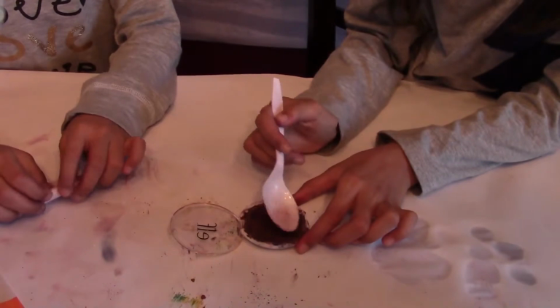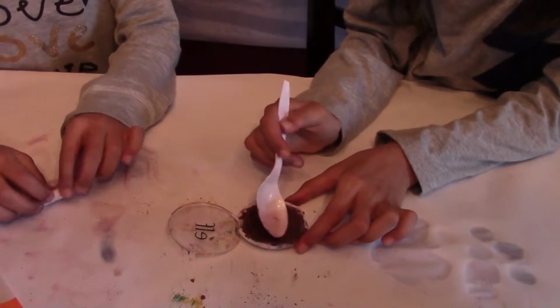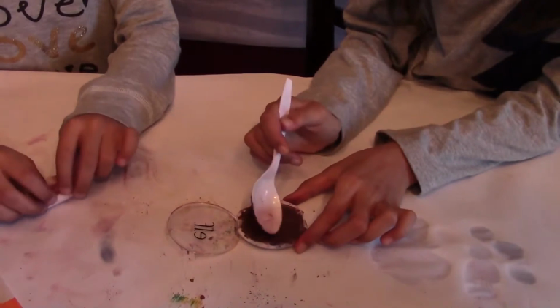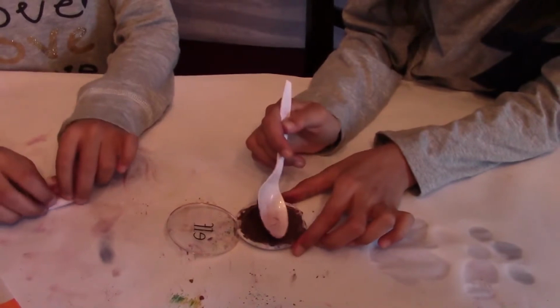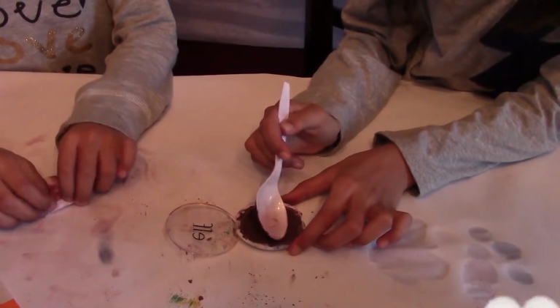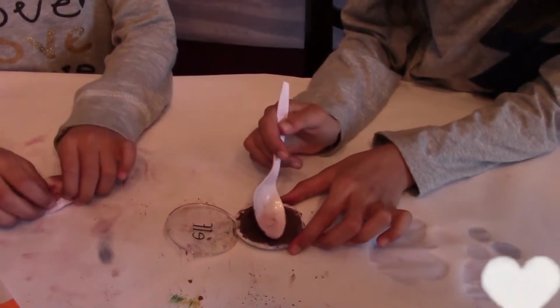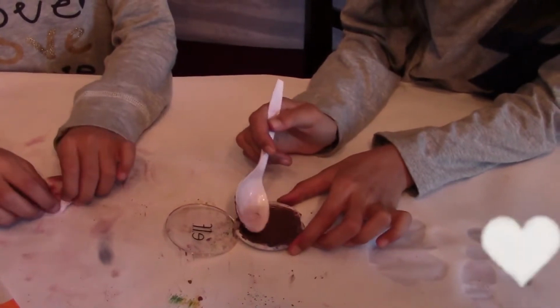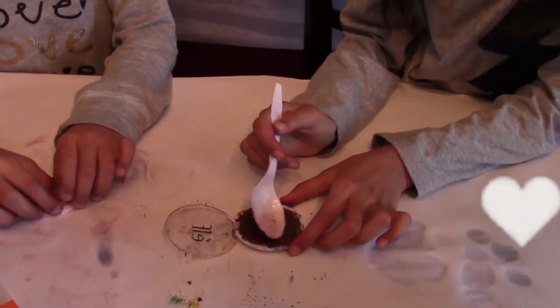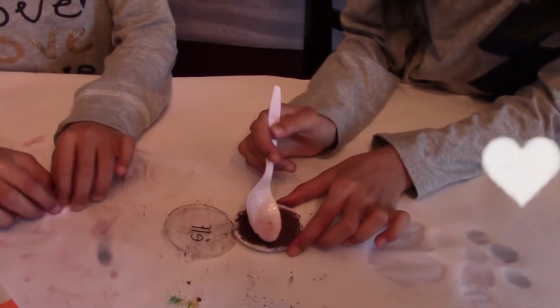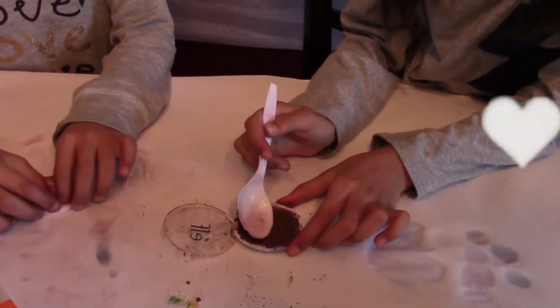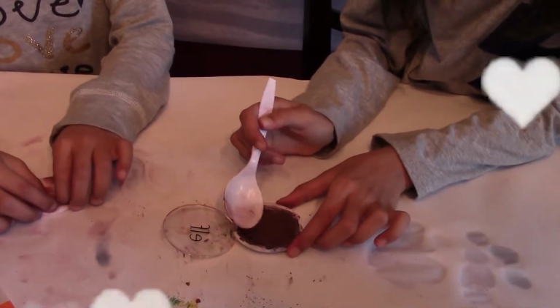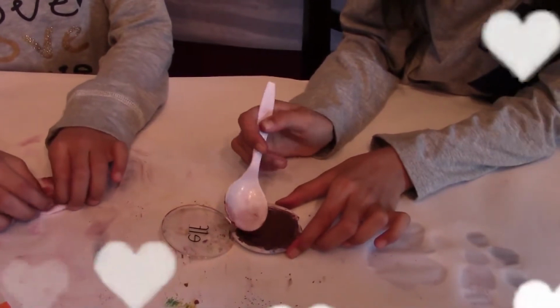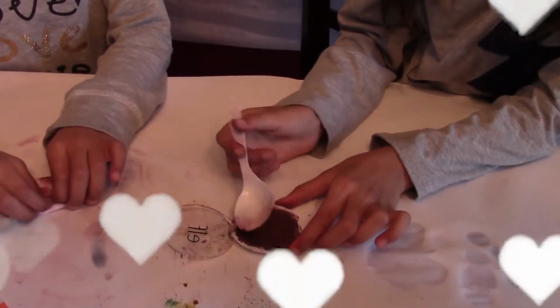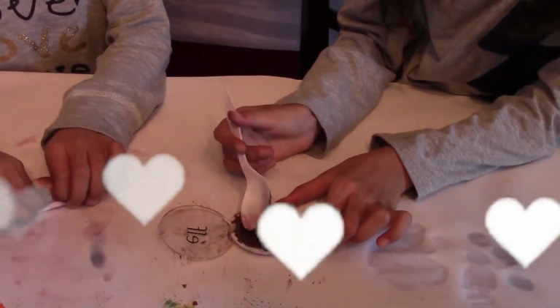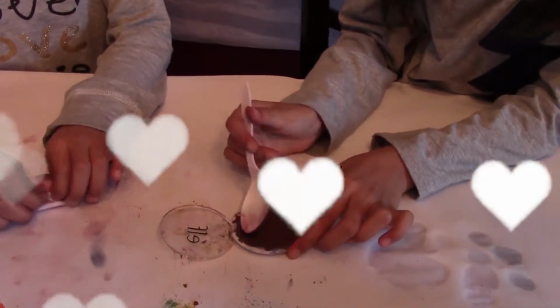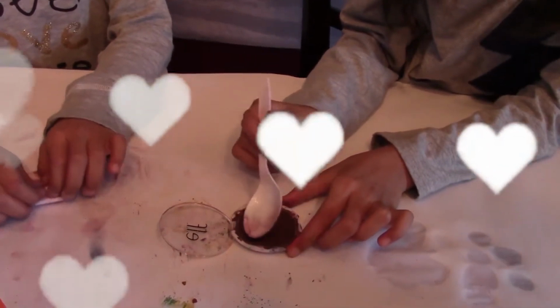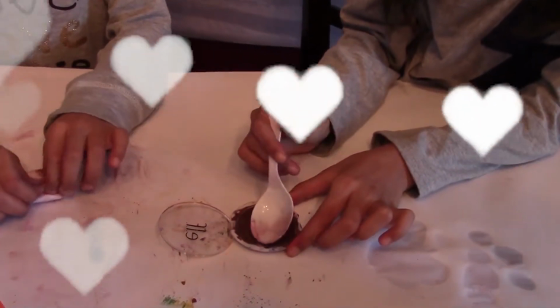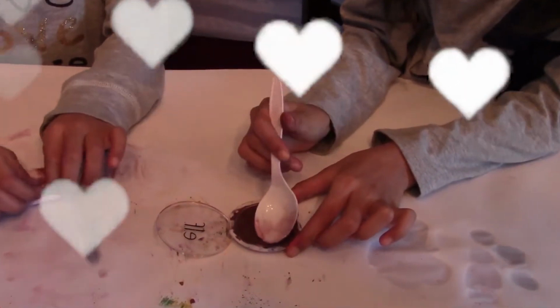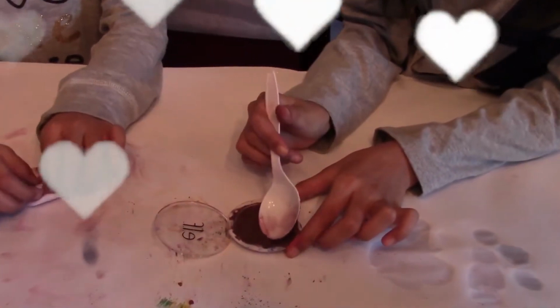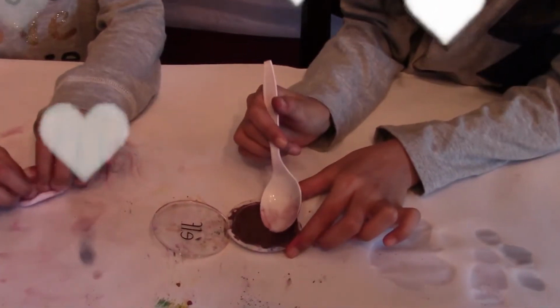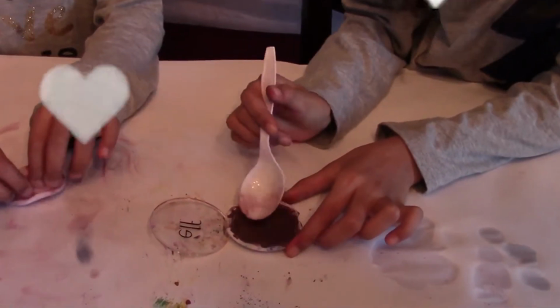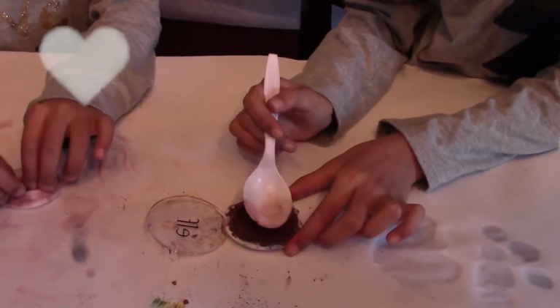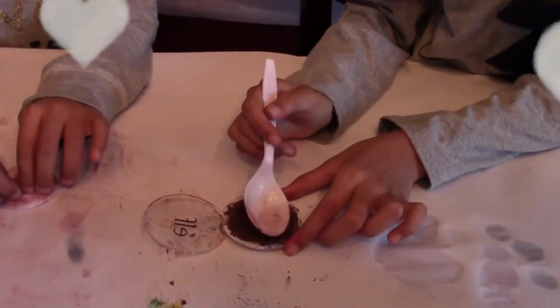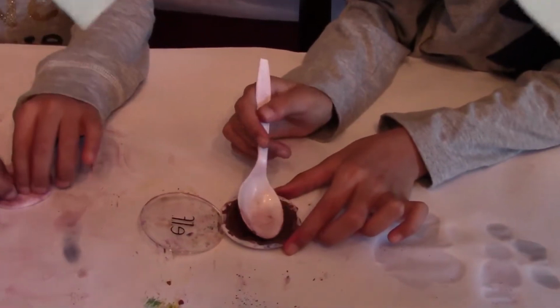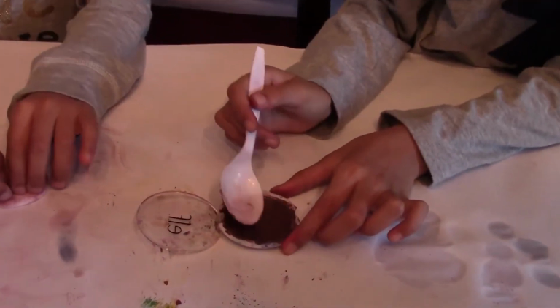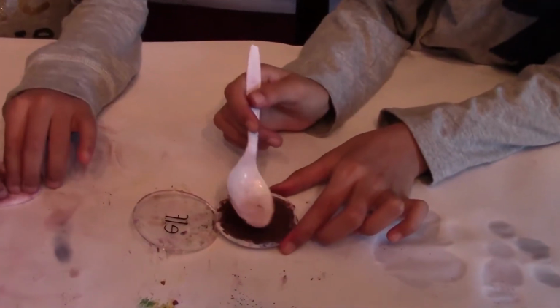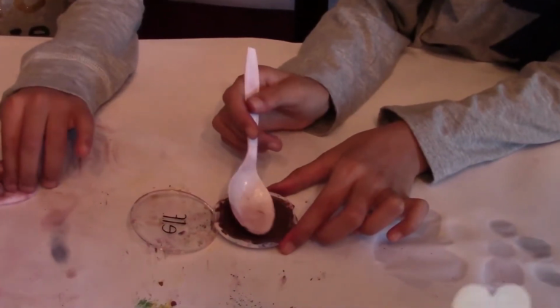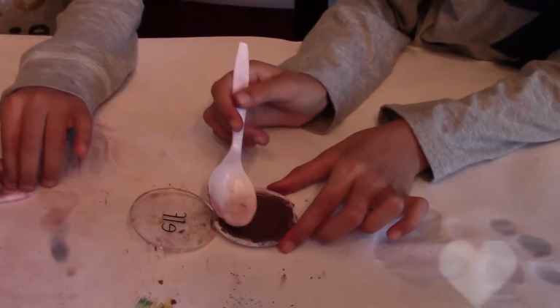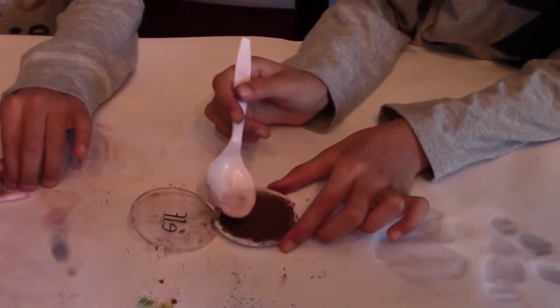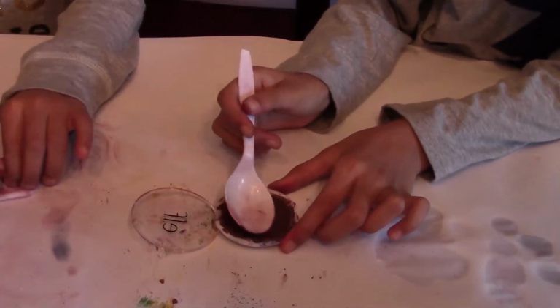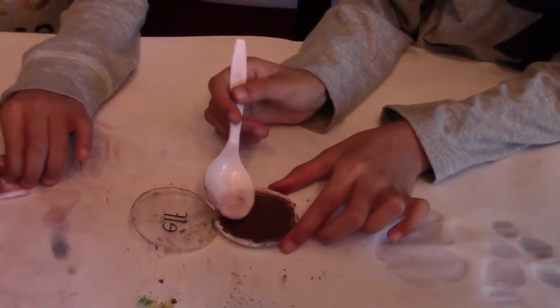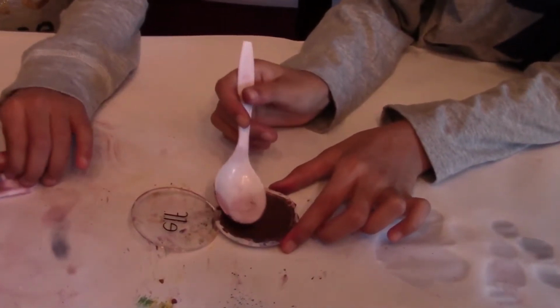I thought it was going to turn out prettier than this but this is a hot mess. But we'll see how it looks on our skin.